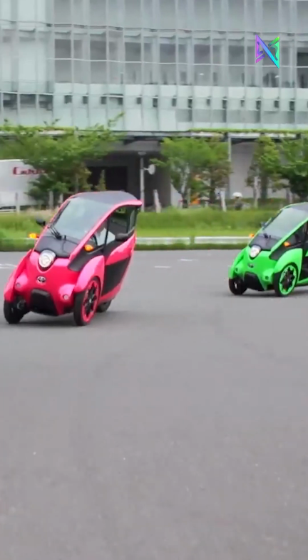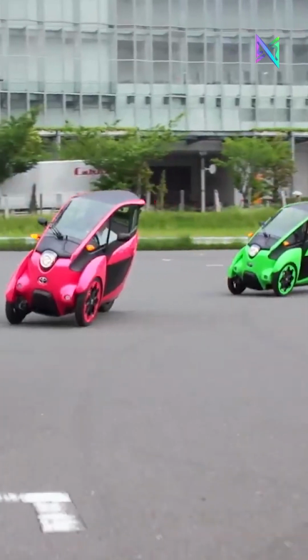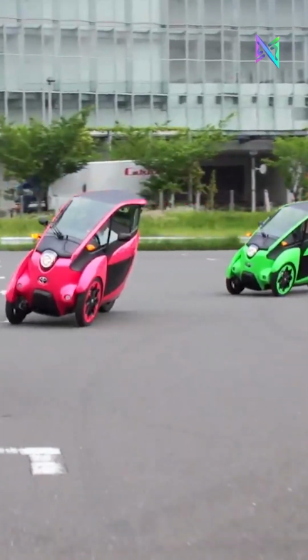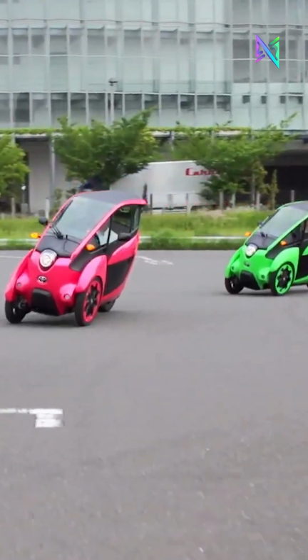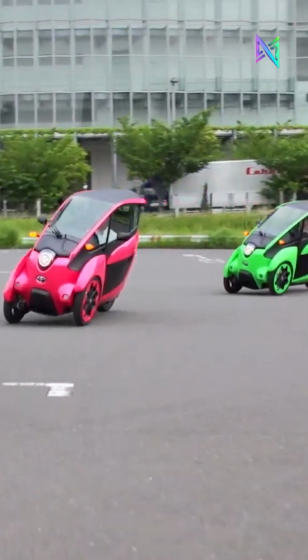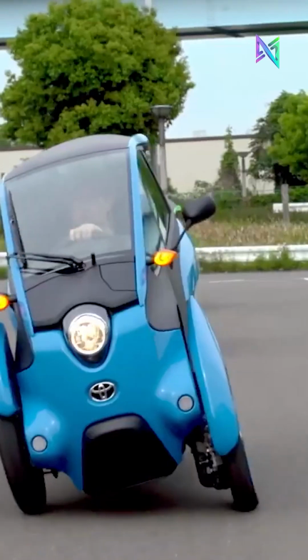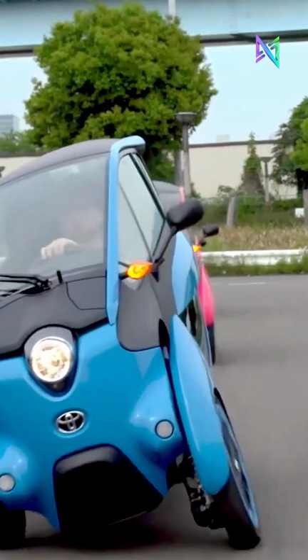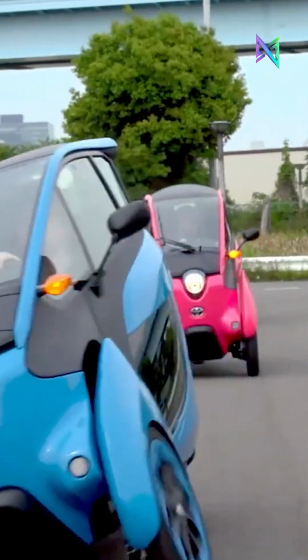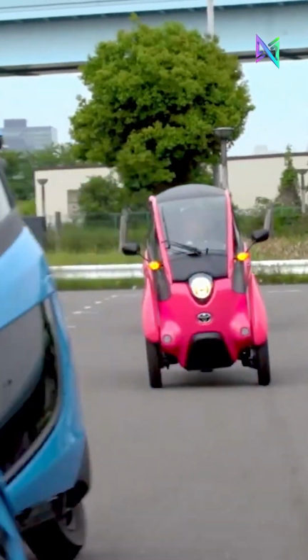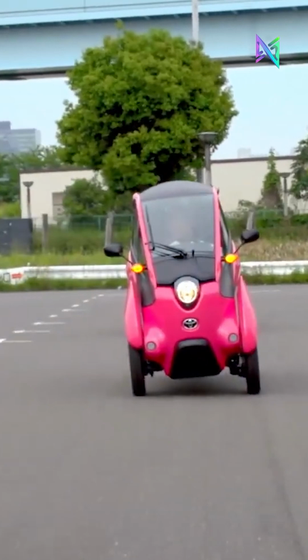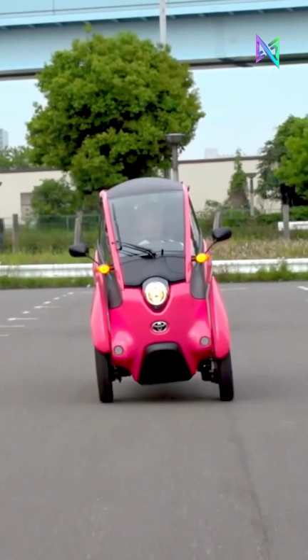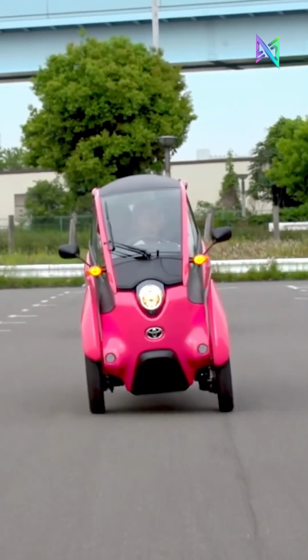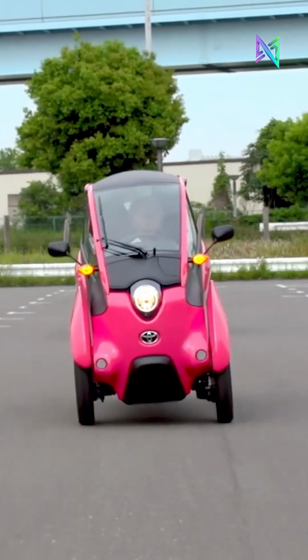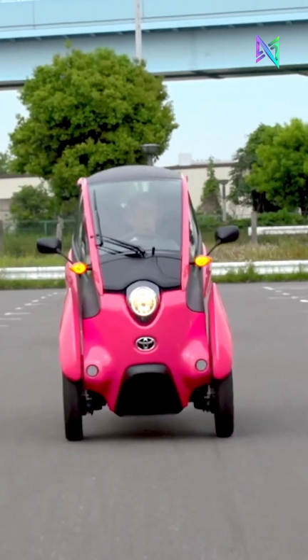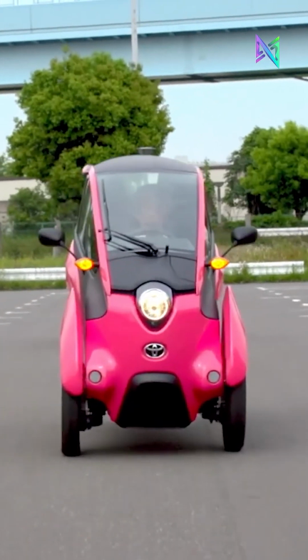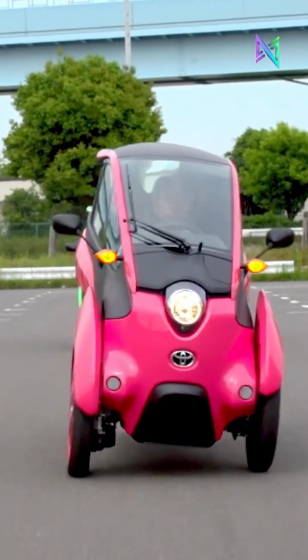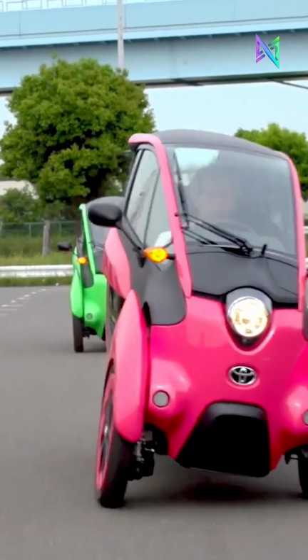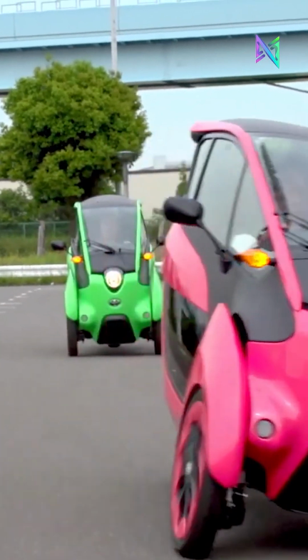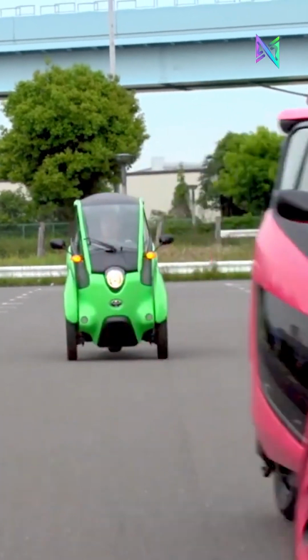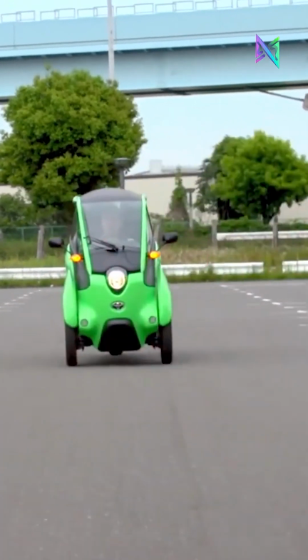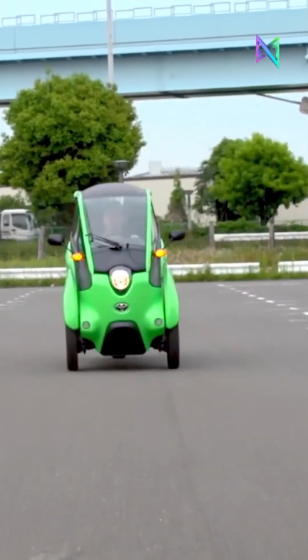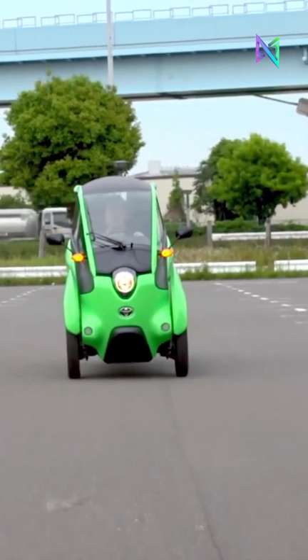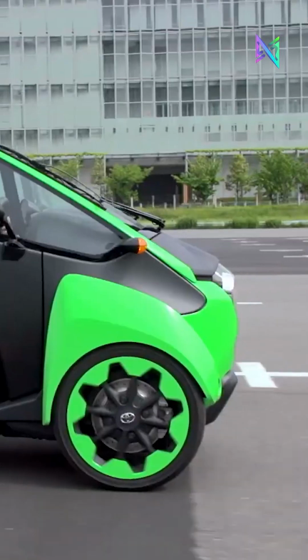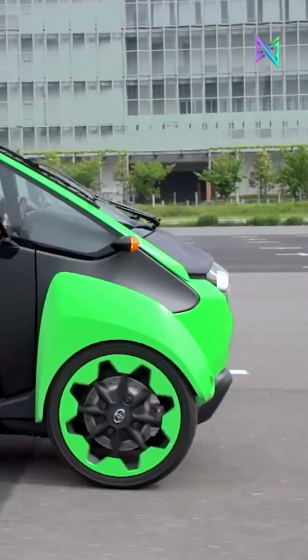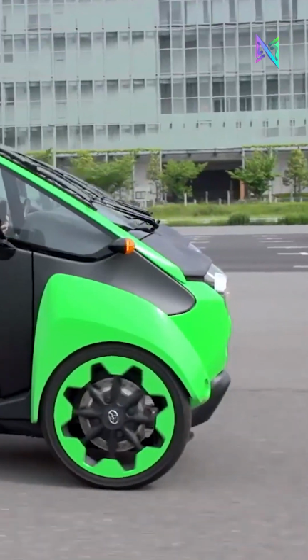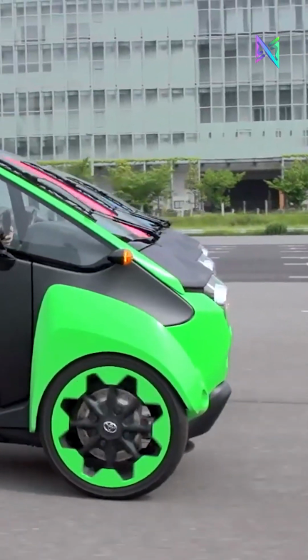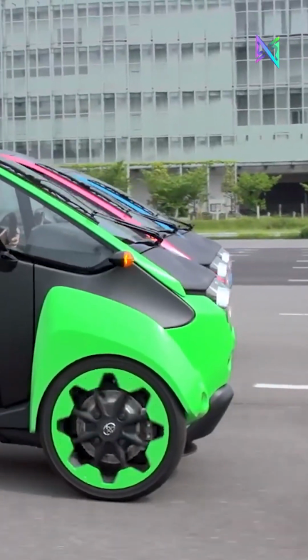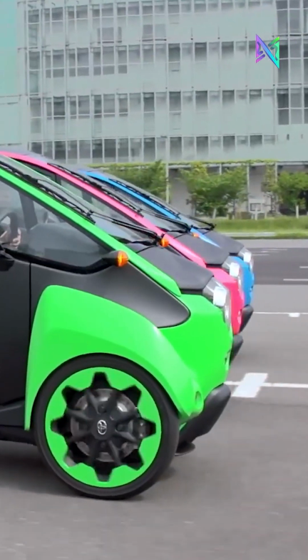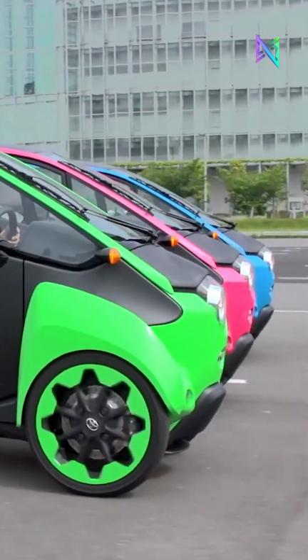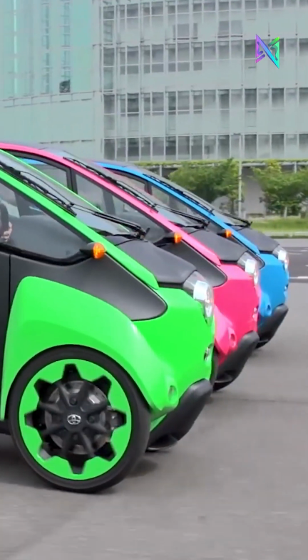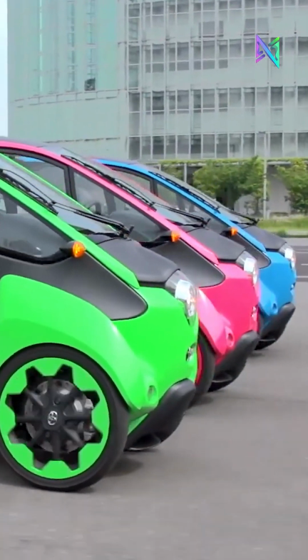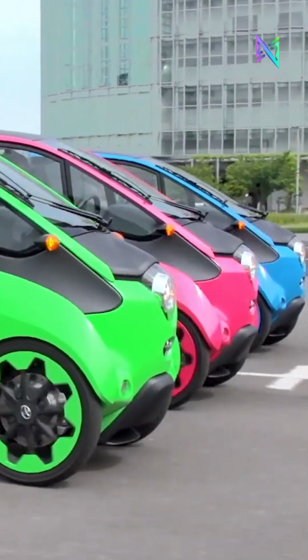The iRoad reflects Toyota's vision for sustainable, efficient, and coordinated urban transportation.